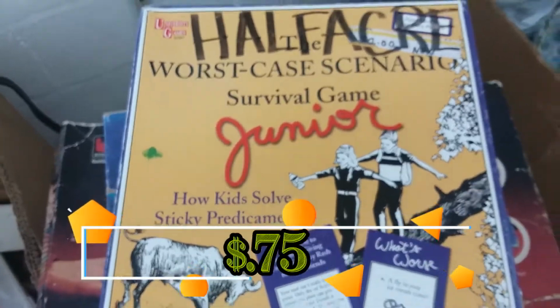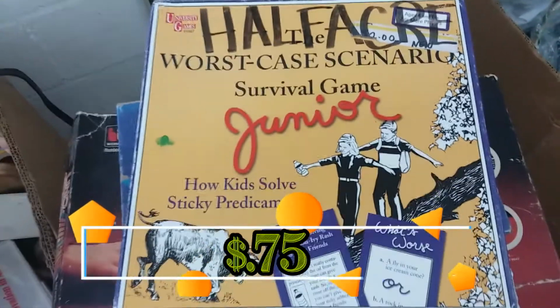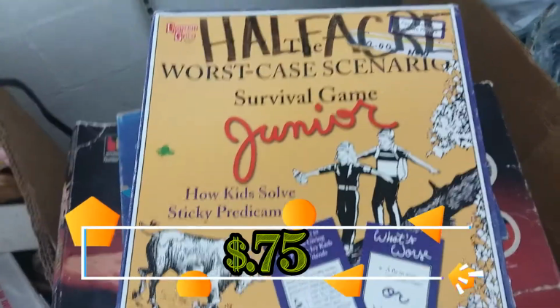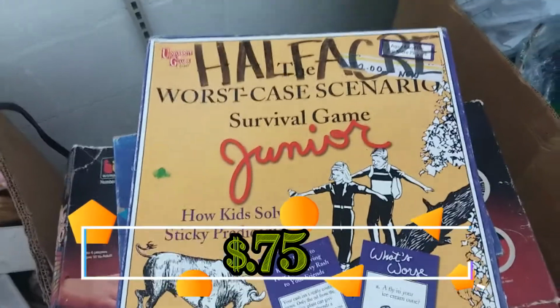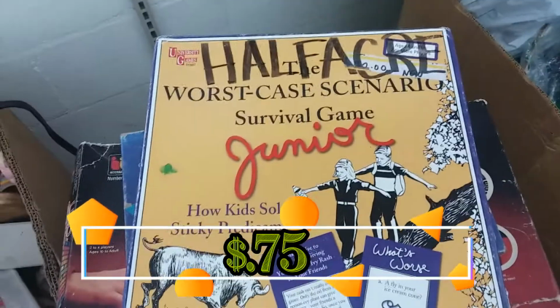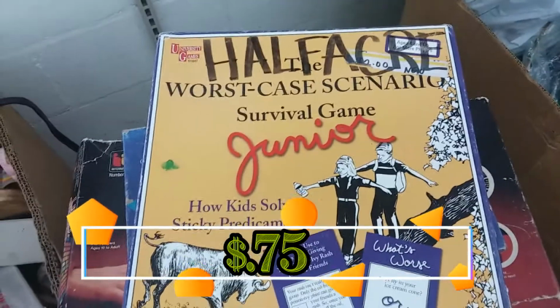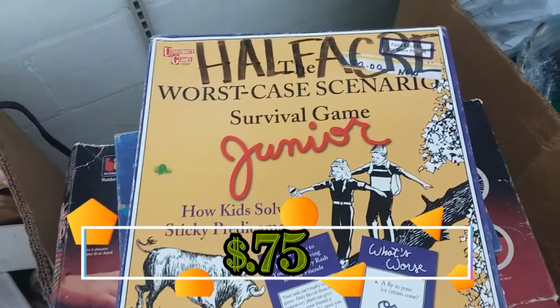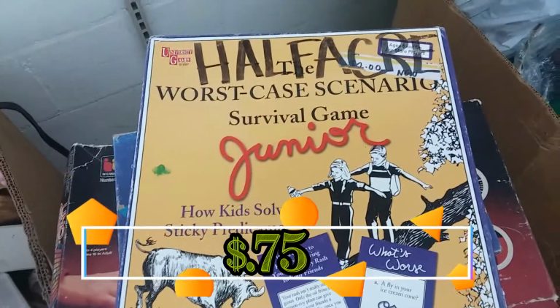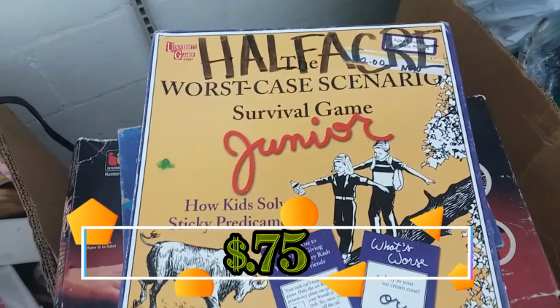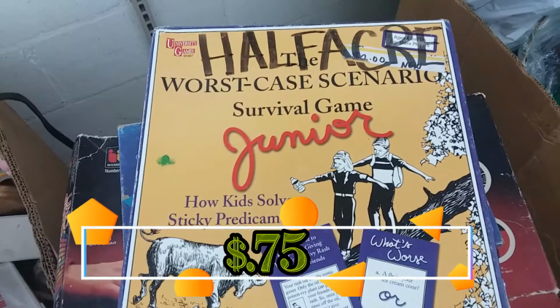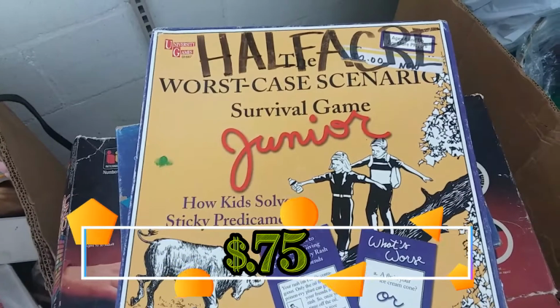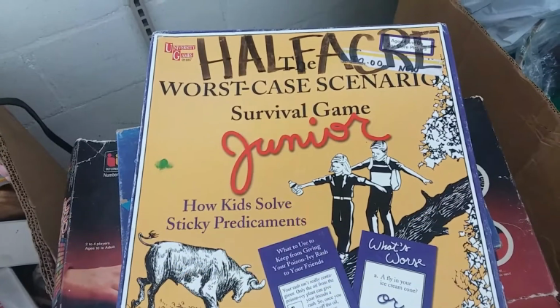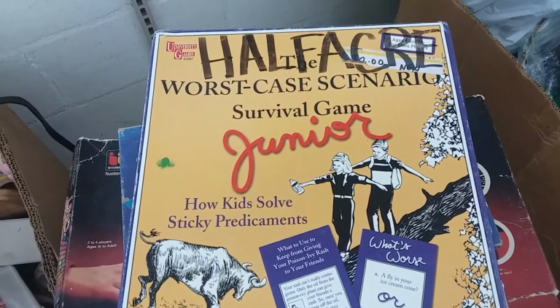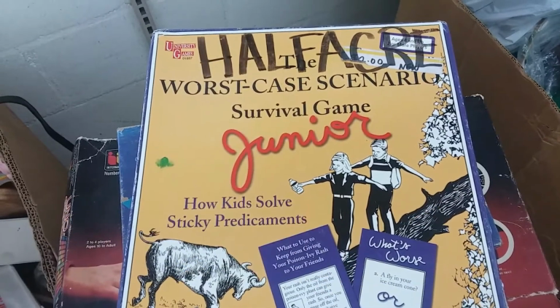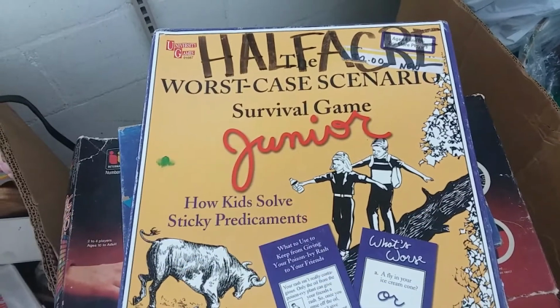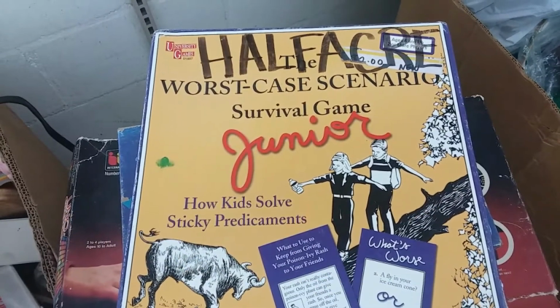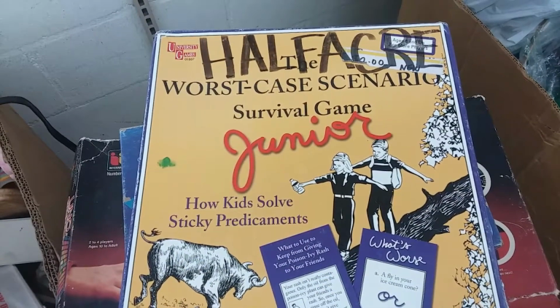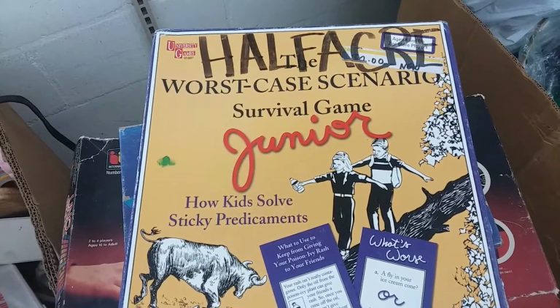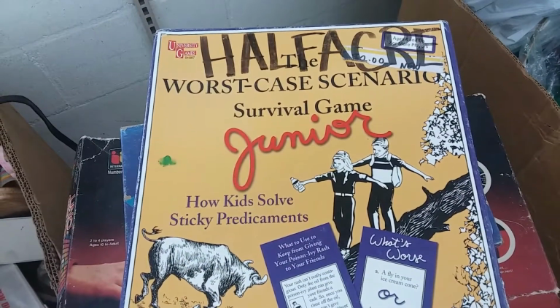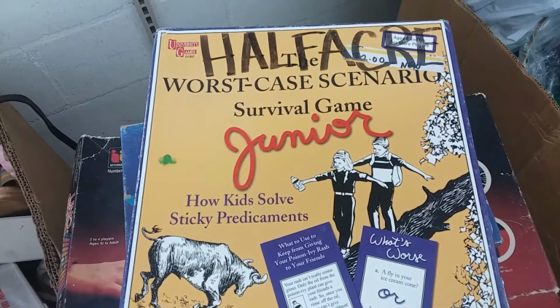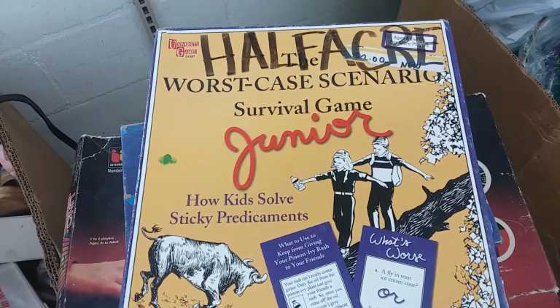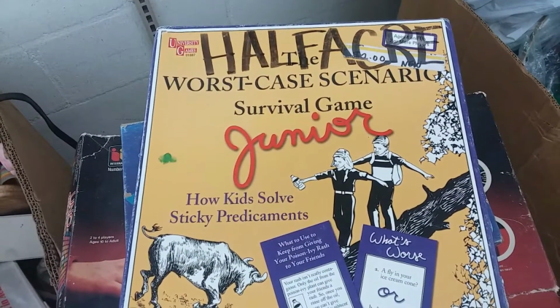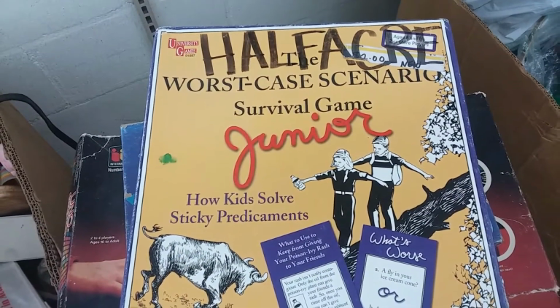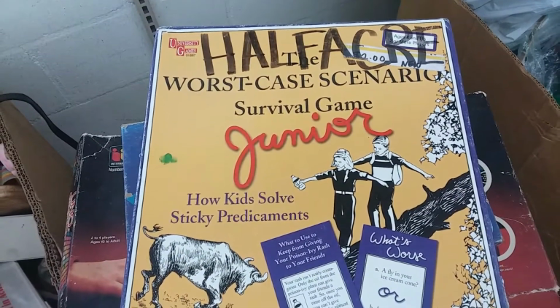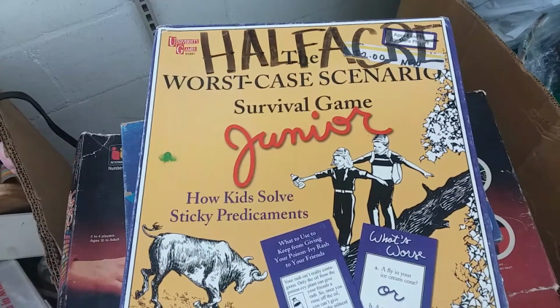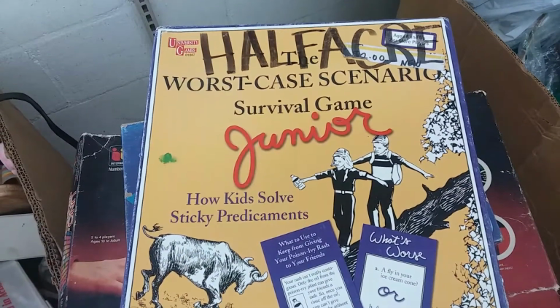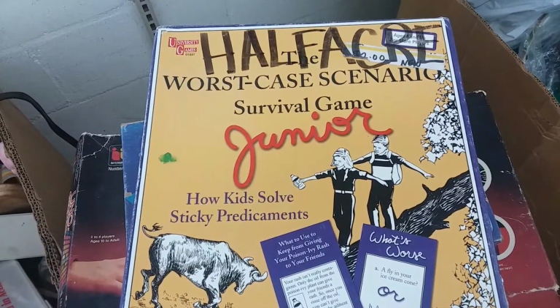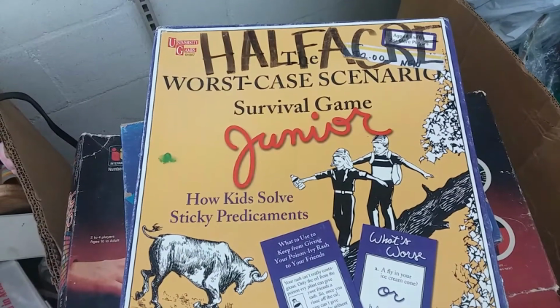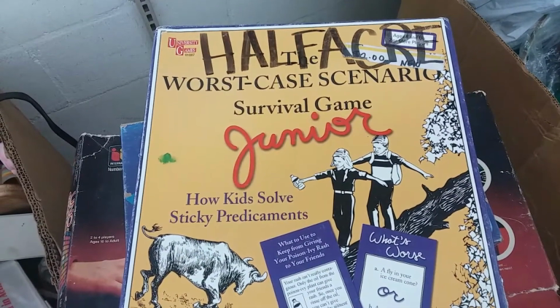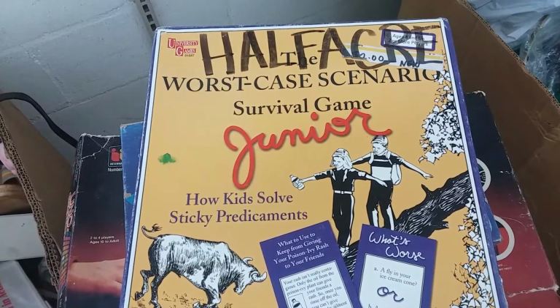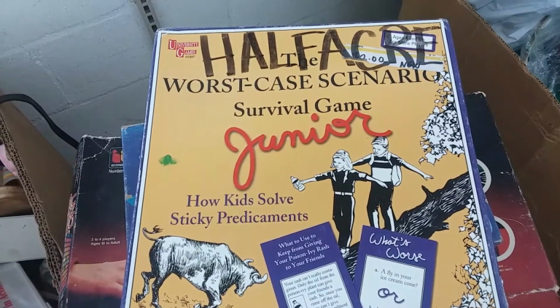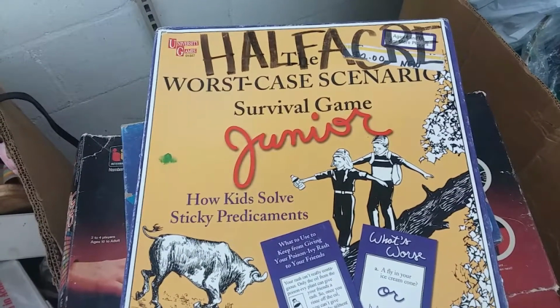Here is Worst Case Scenario Junior. I don't think this game is going to go for much, so I'm going to leave this.